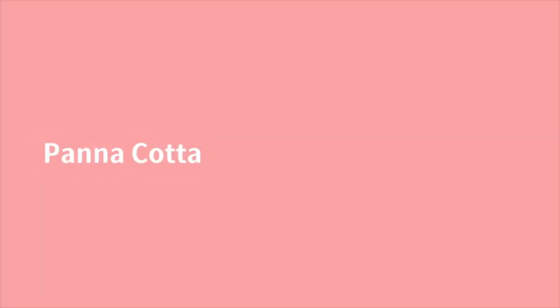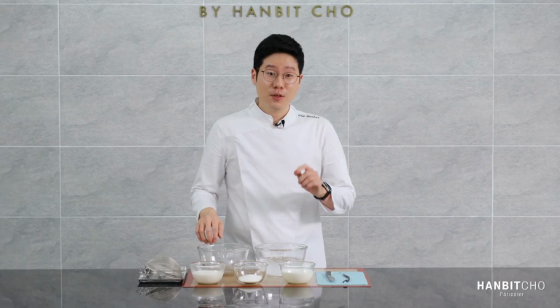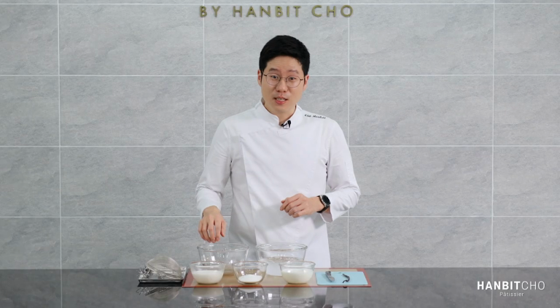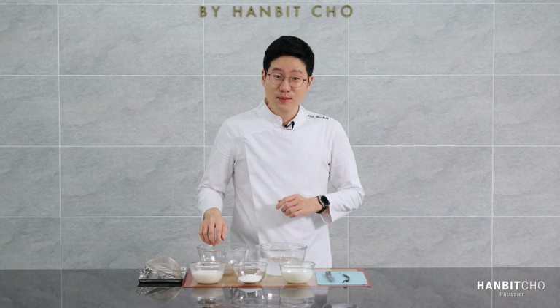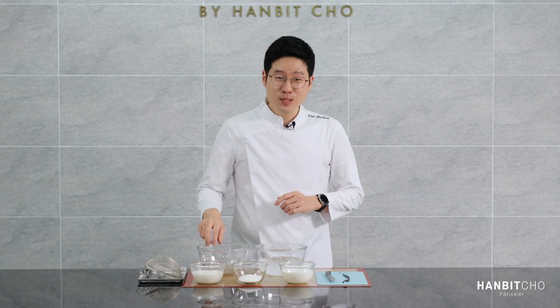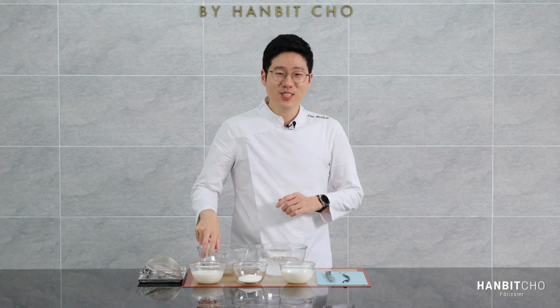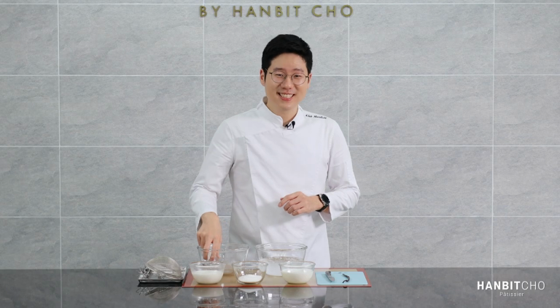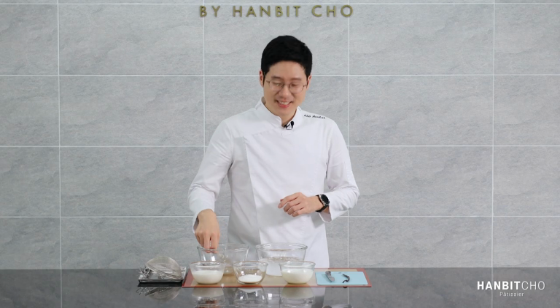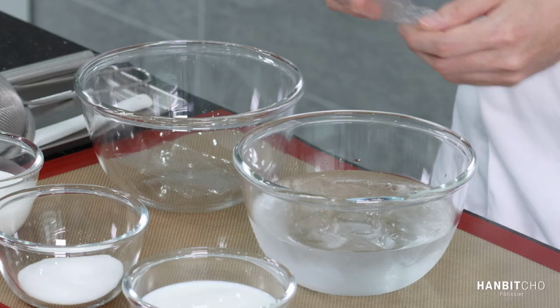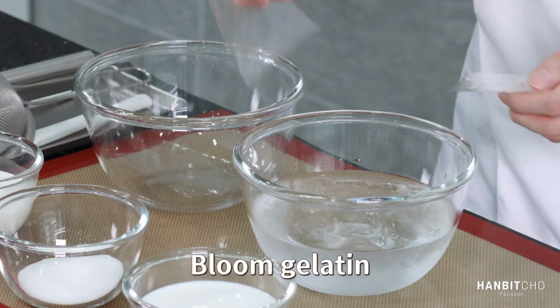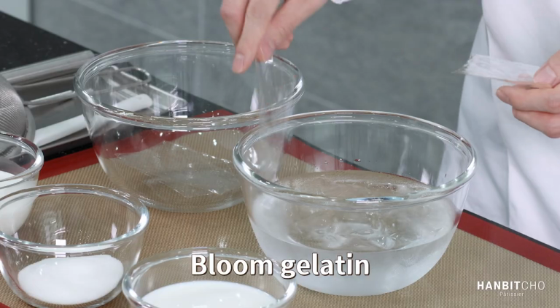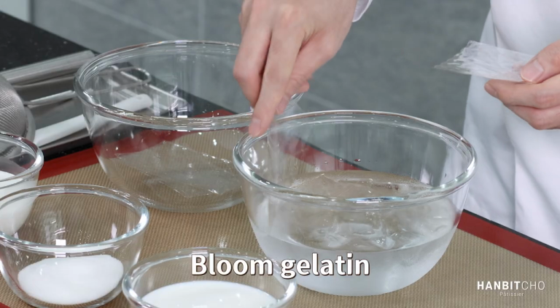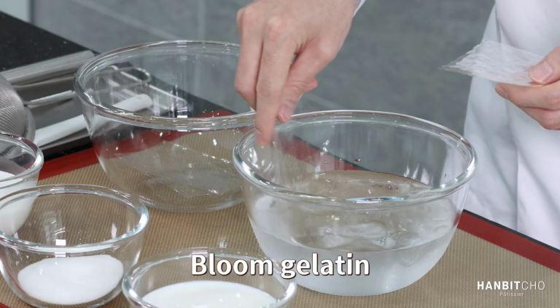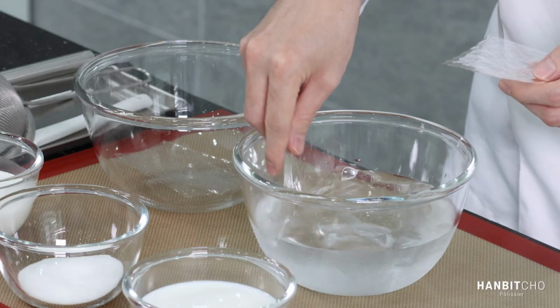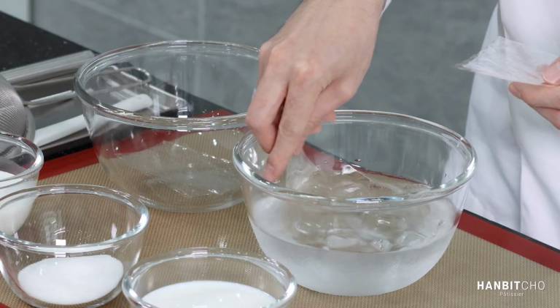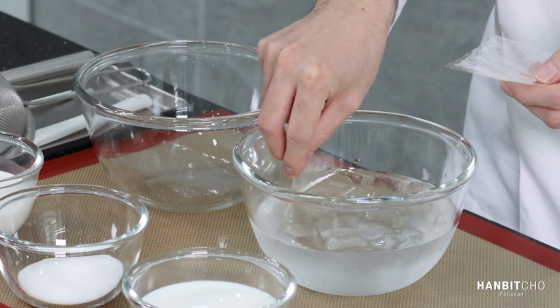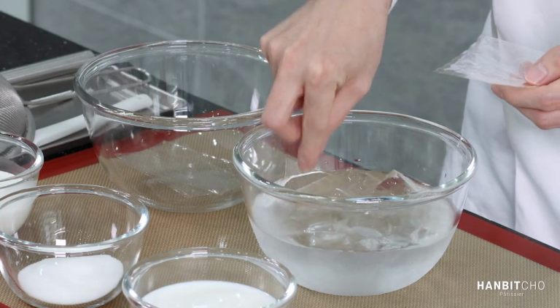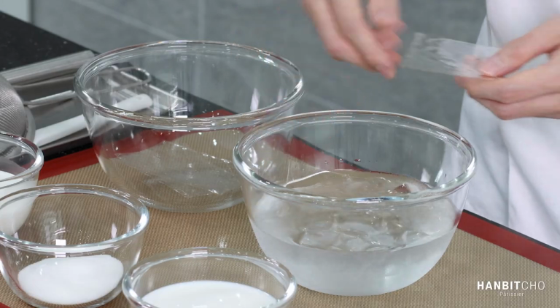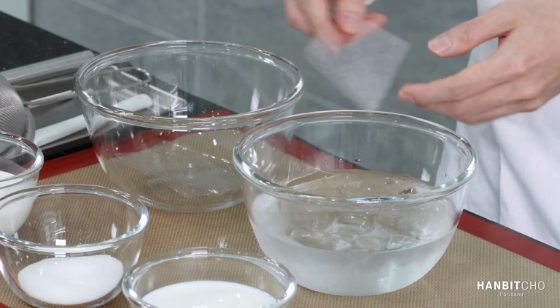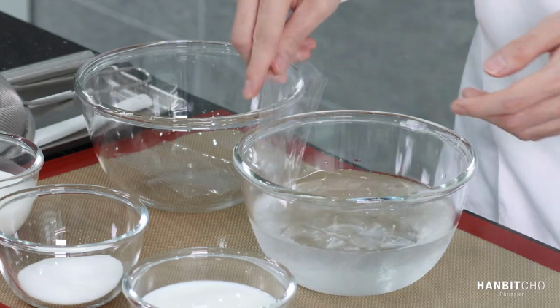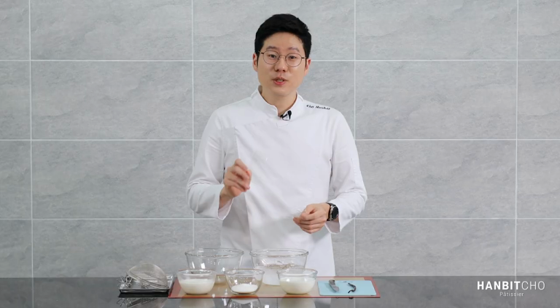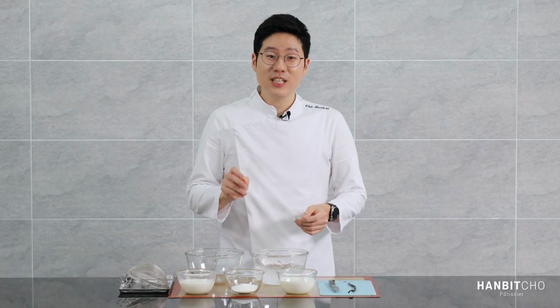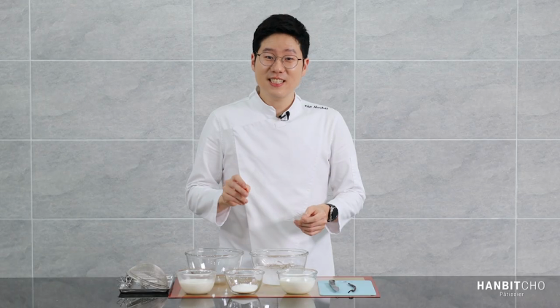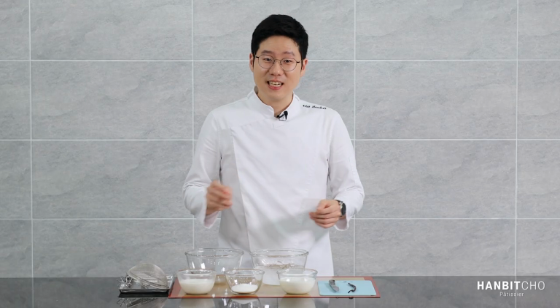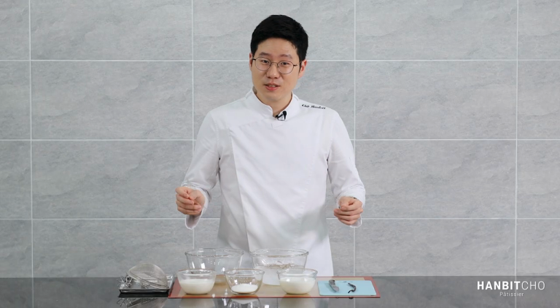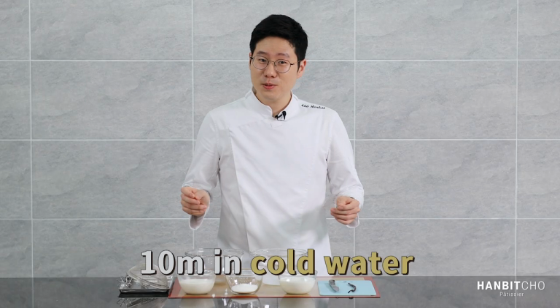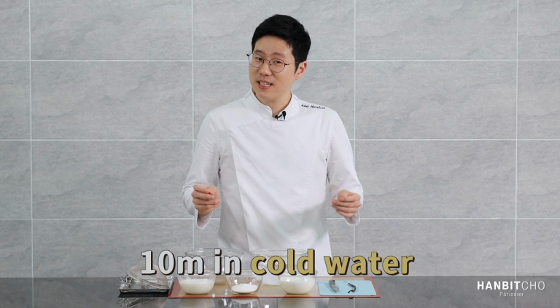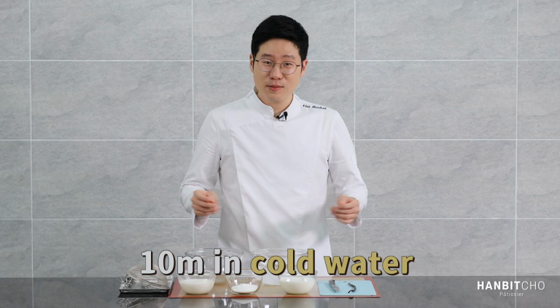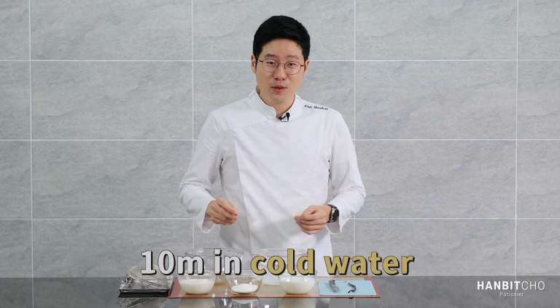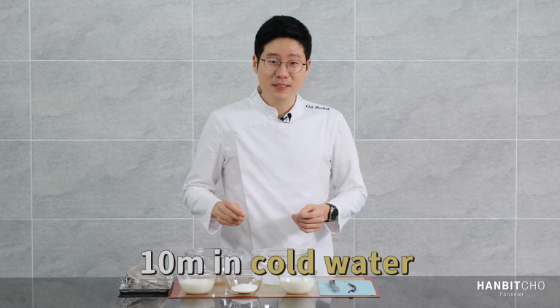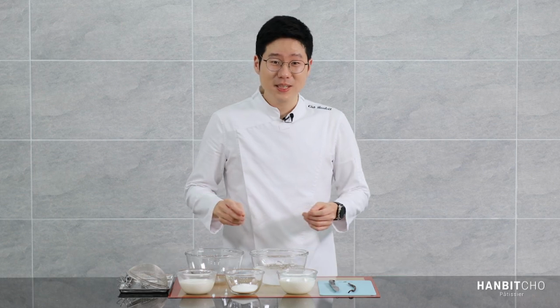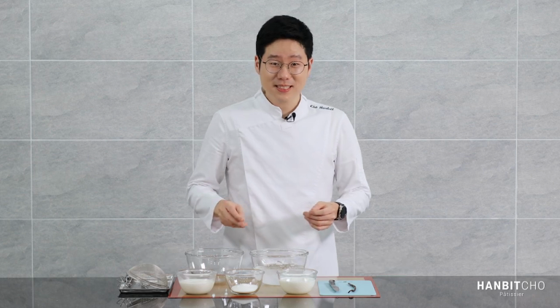First, I'm going to bloom the gelatin. Just put the gelatin in ice-cold water and leave it for about 10 minutes.